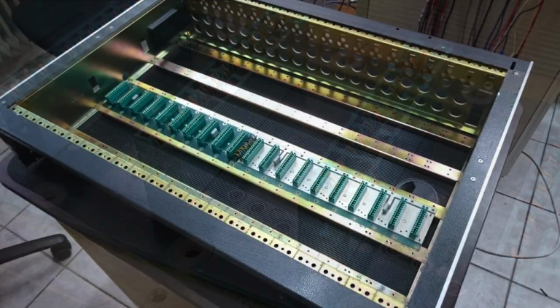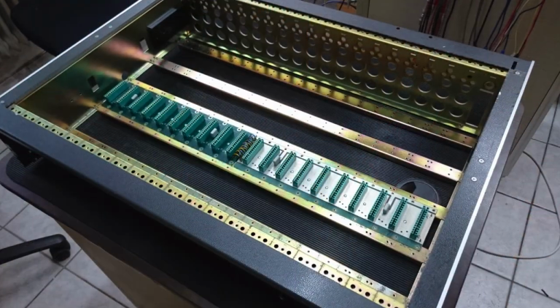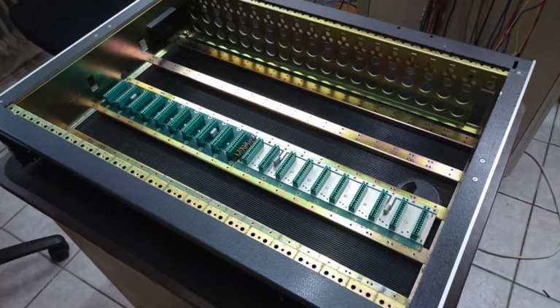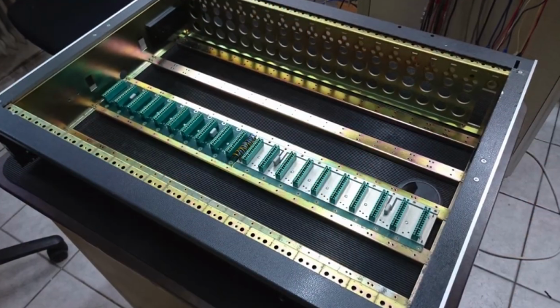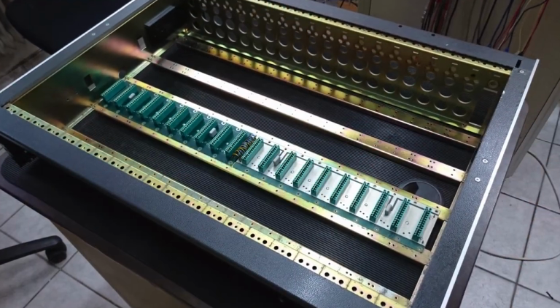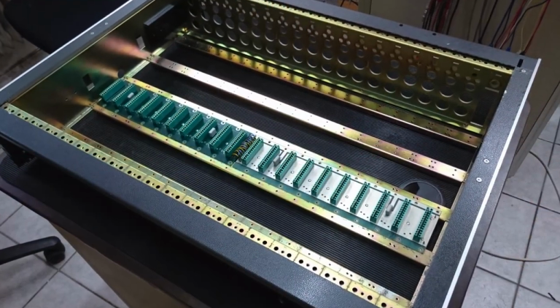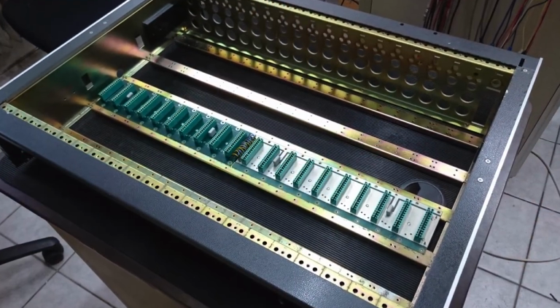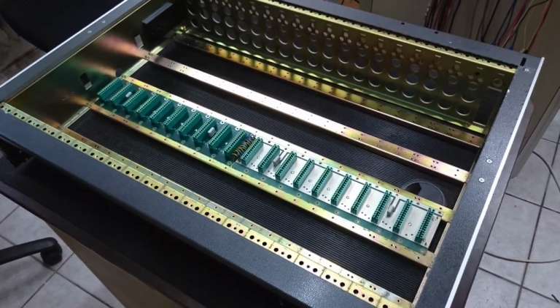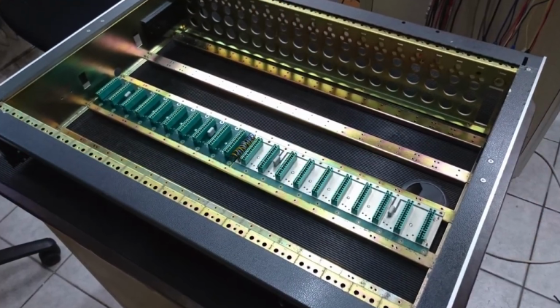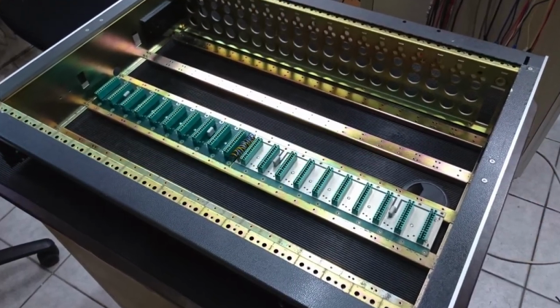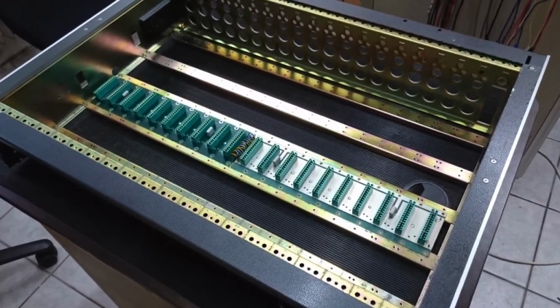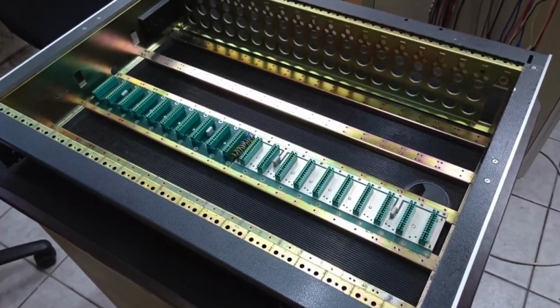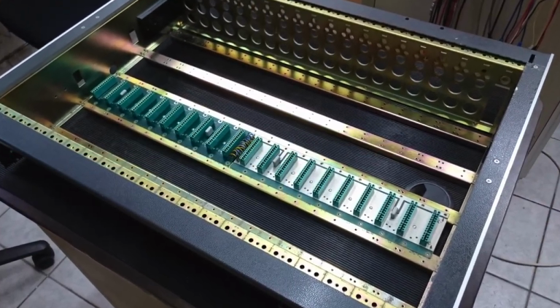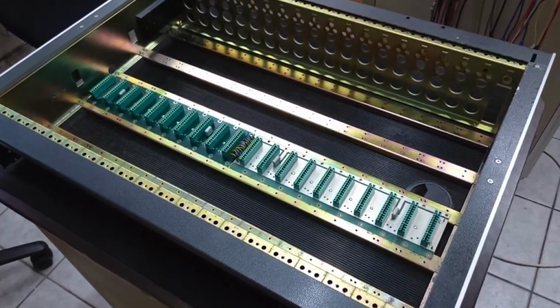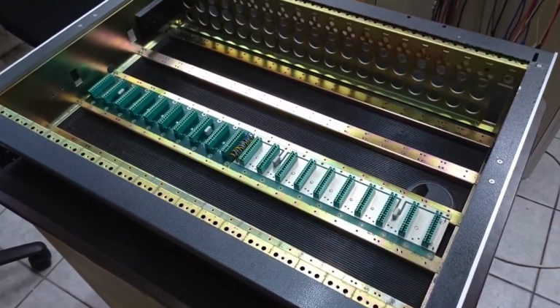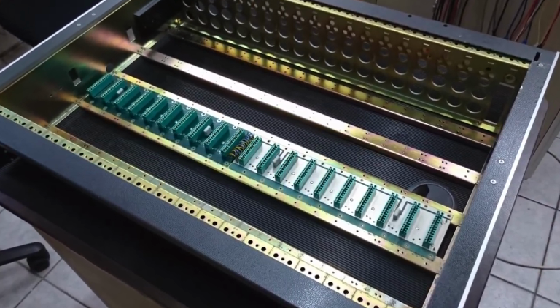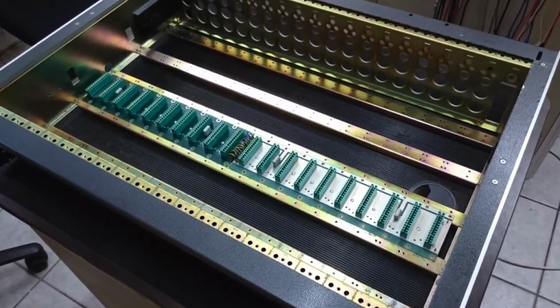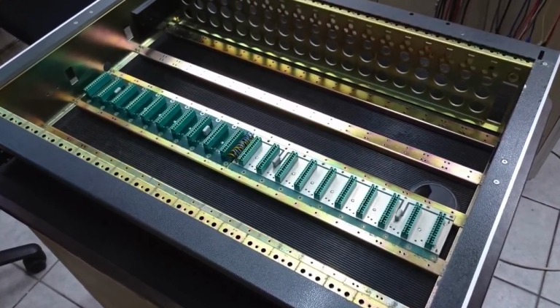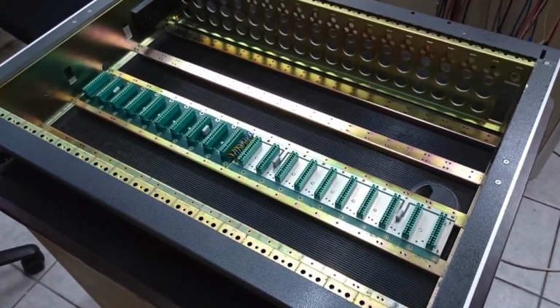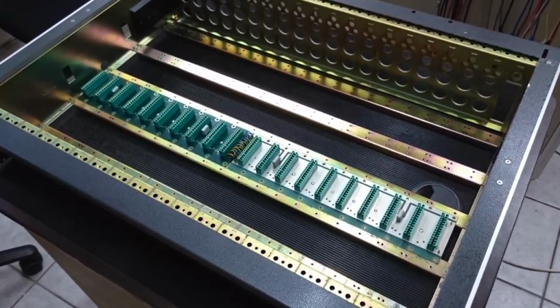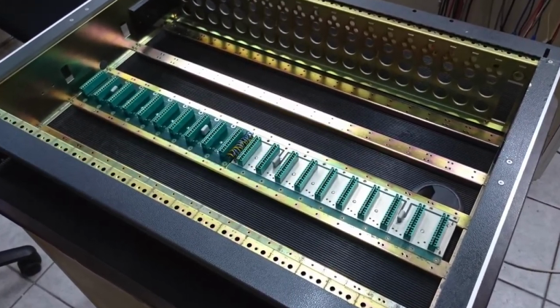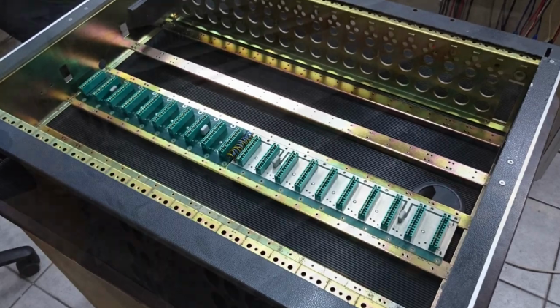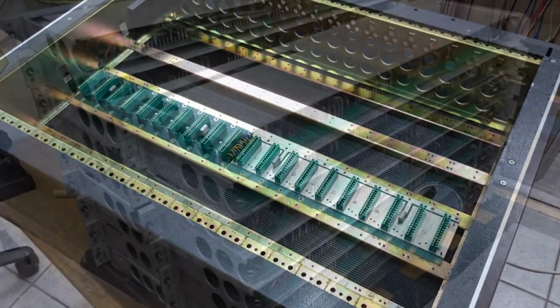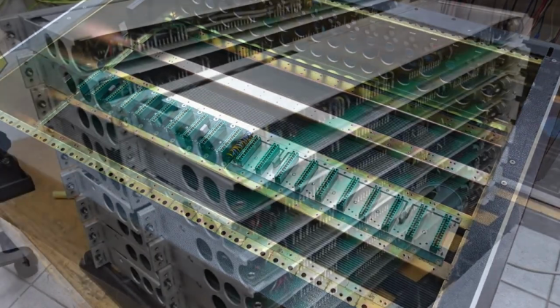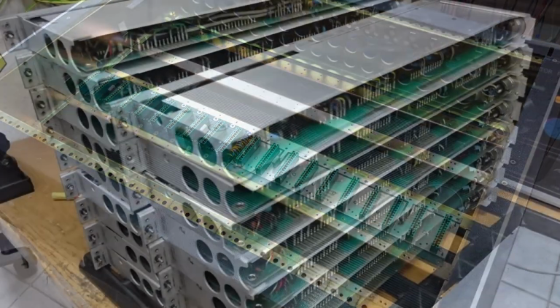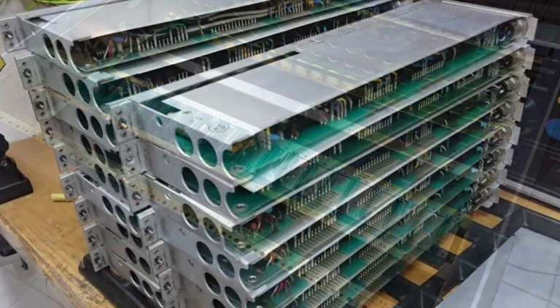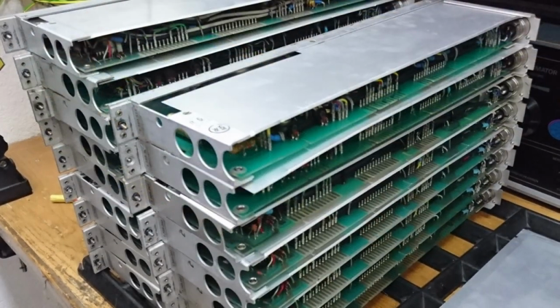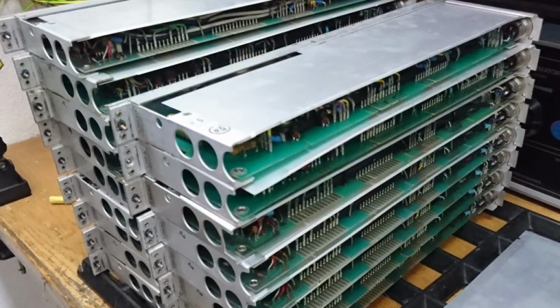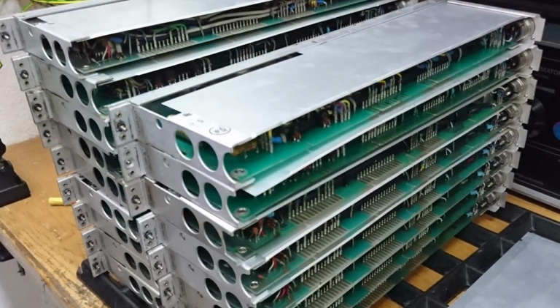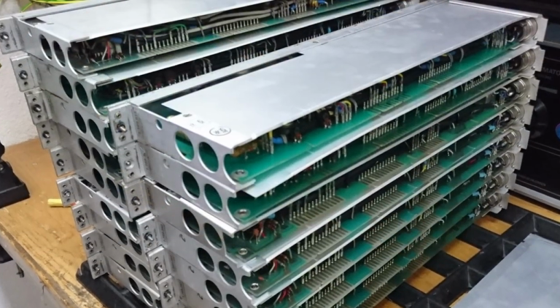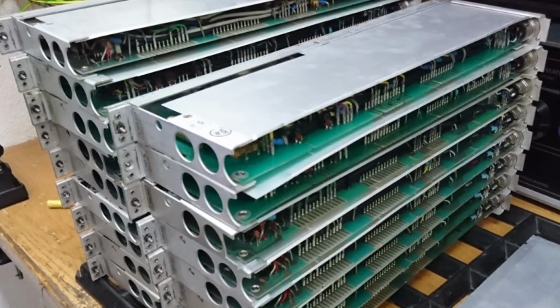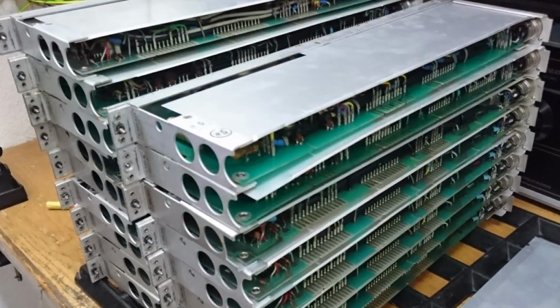Now the clean mainboard can be put back into the frame. Now for the channels.